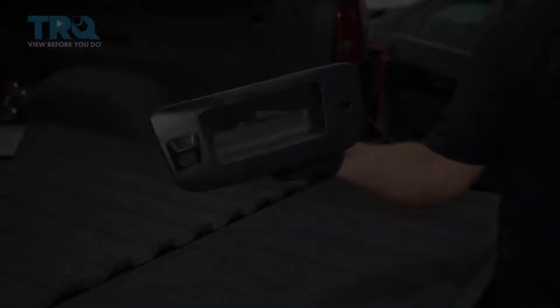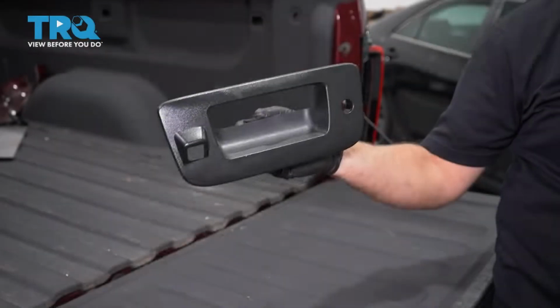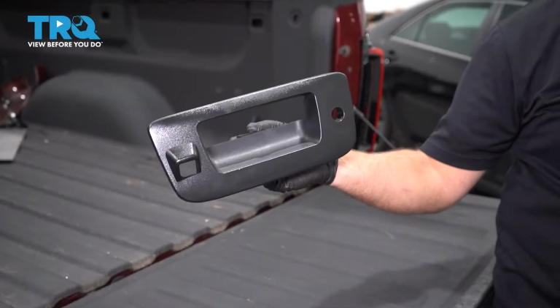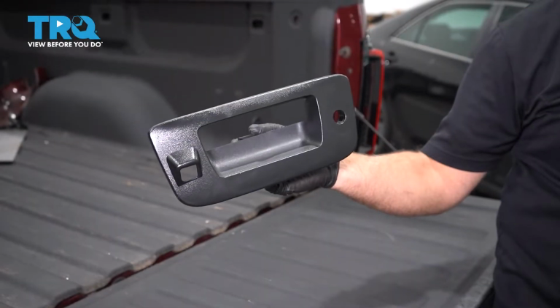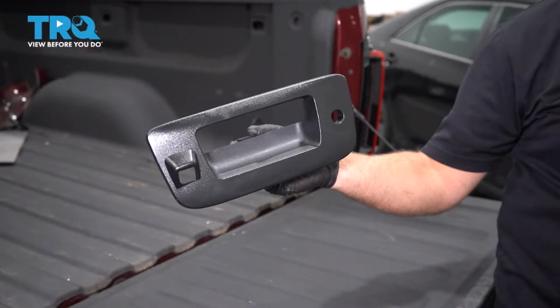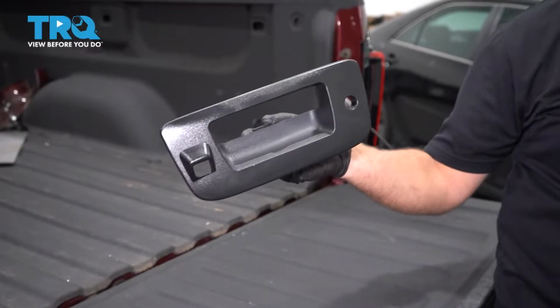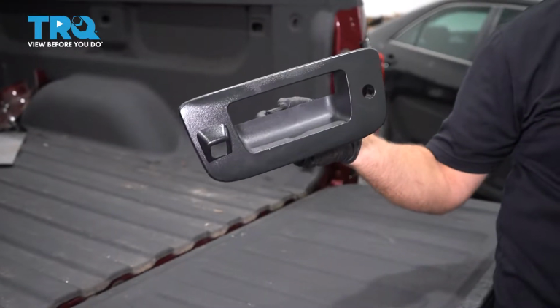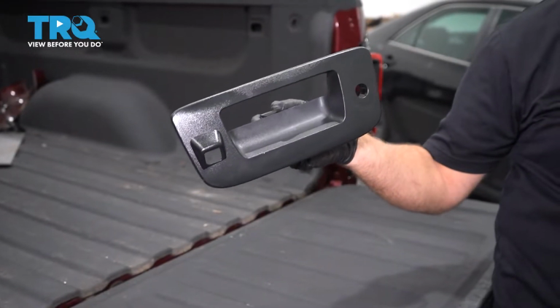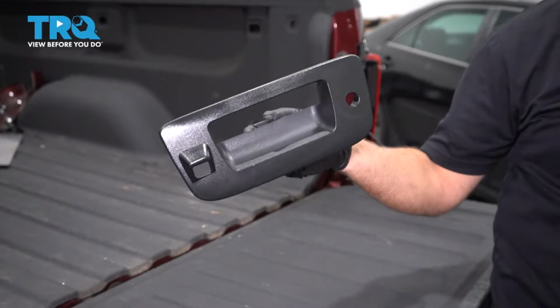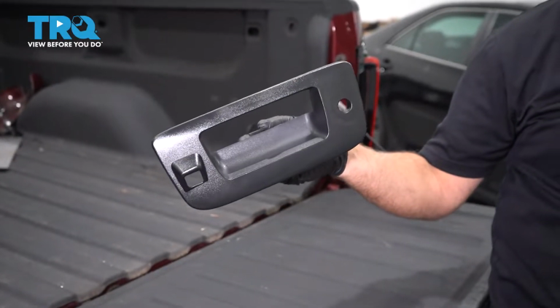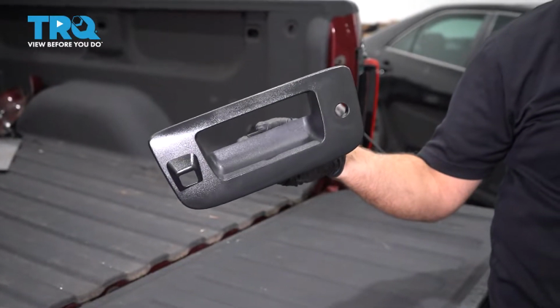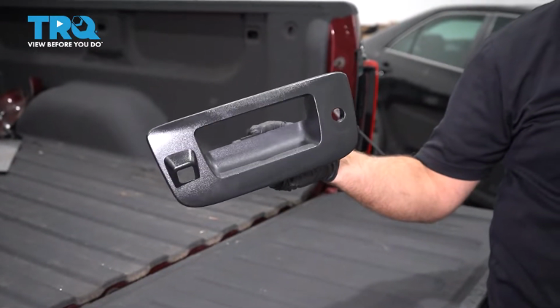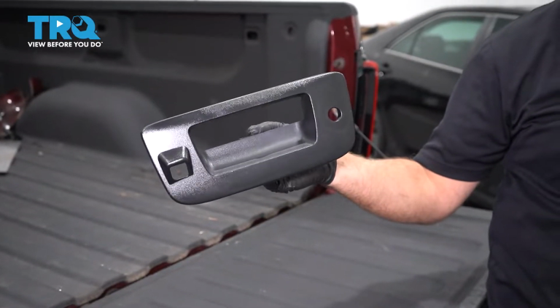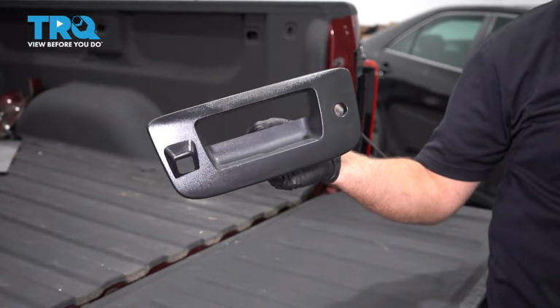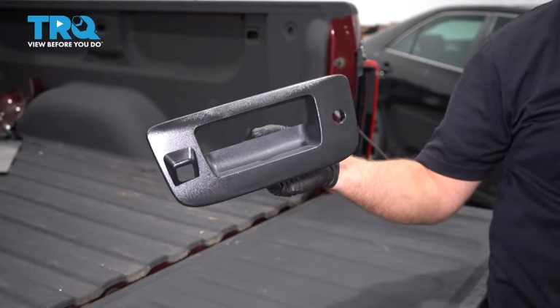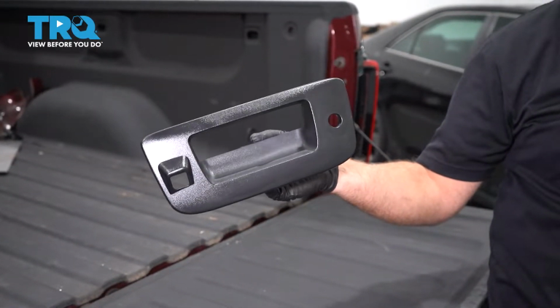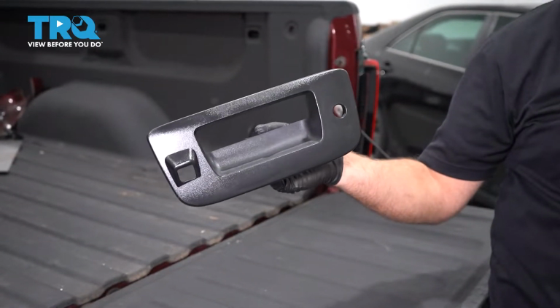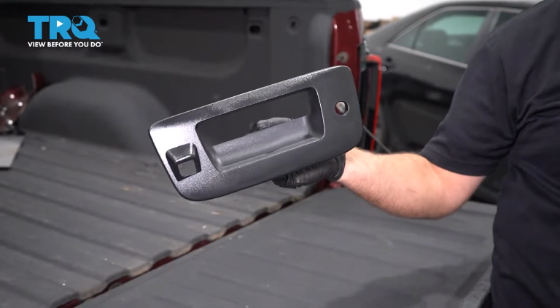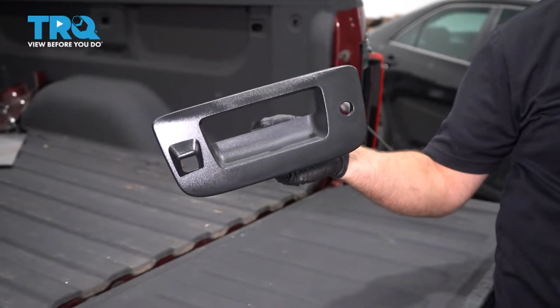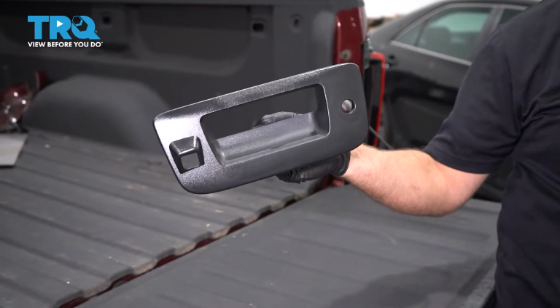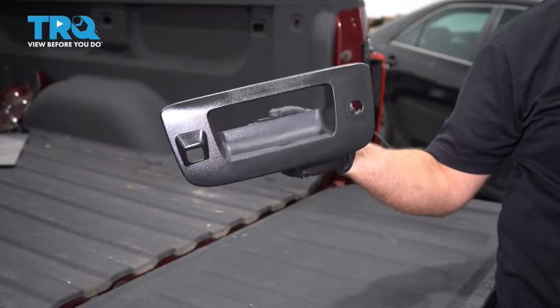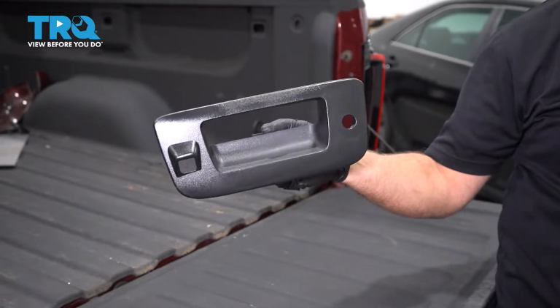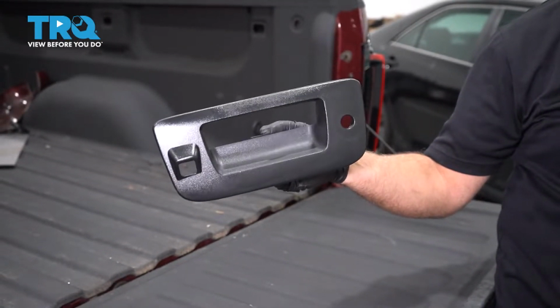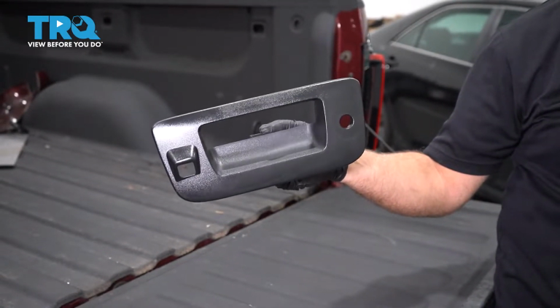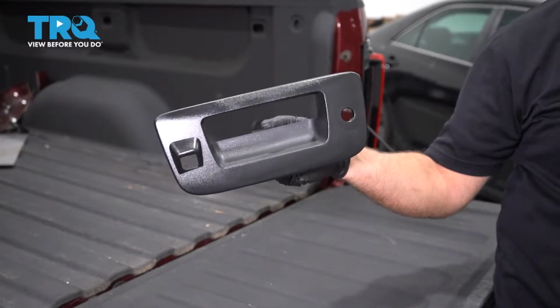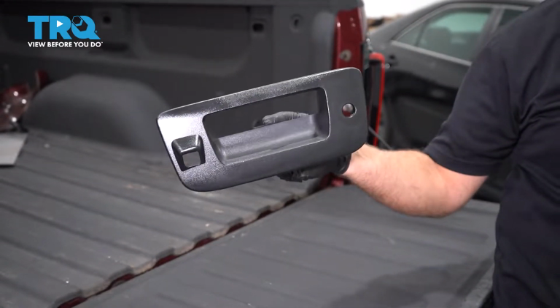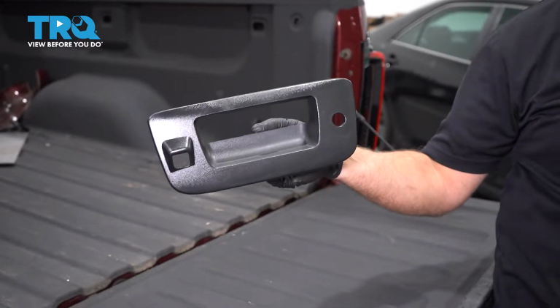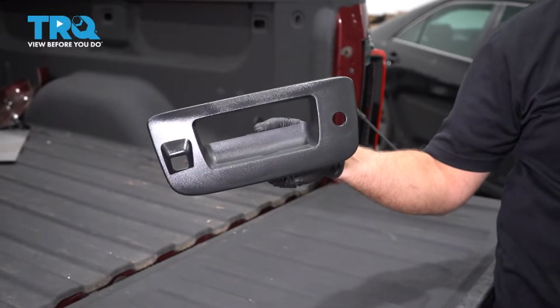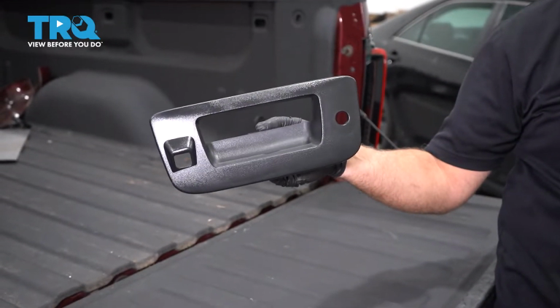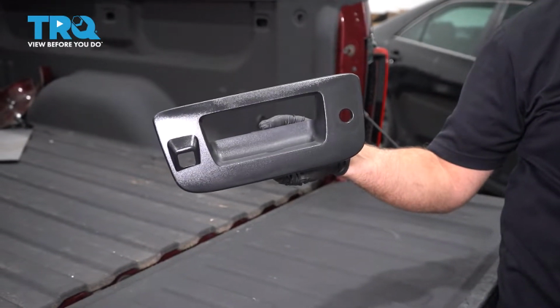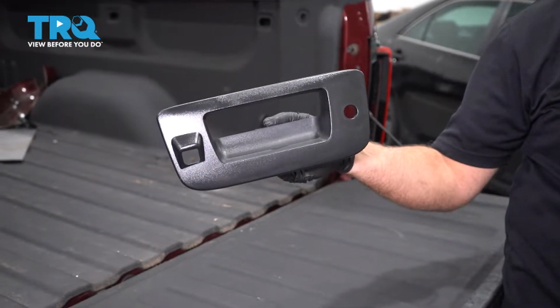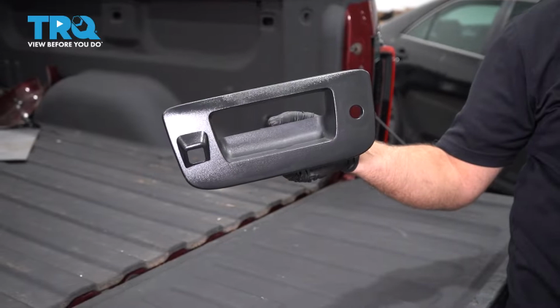In this video, I'm going to show you how to replace this tailgate handle bezel on this Chevy Silverado.